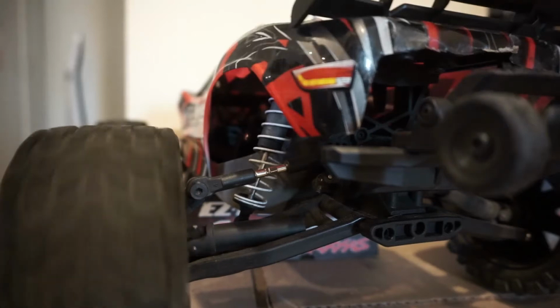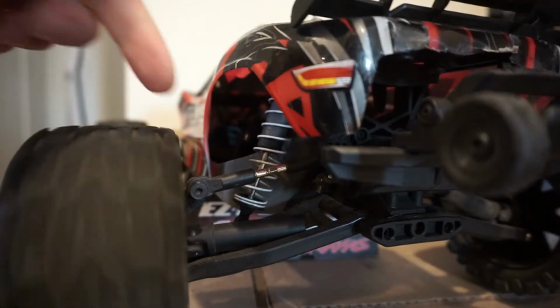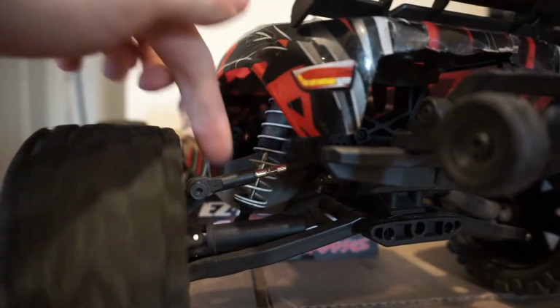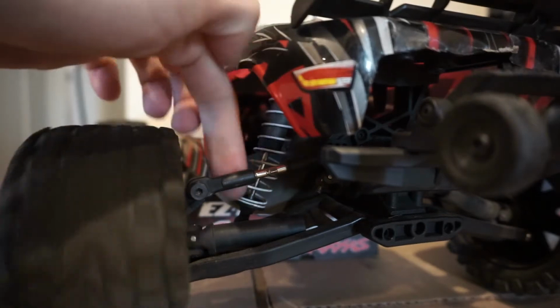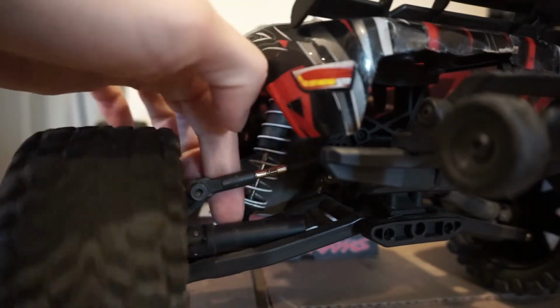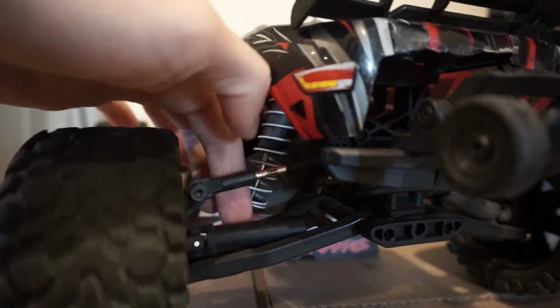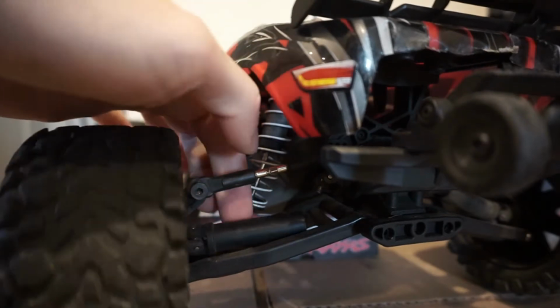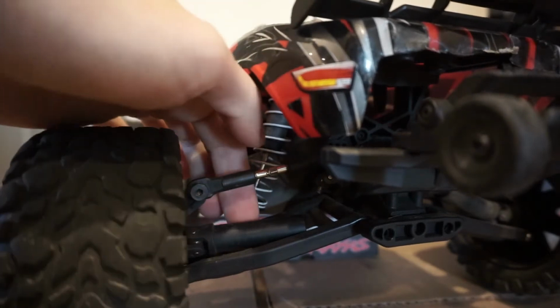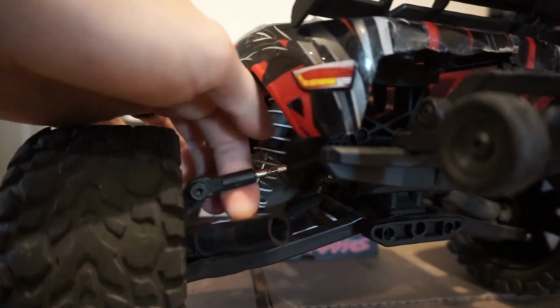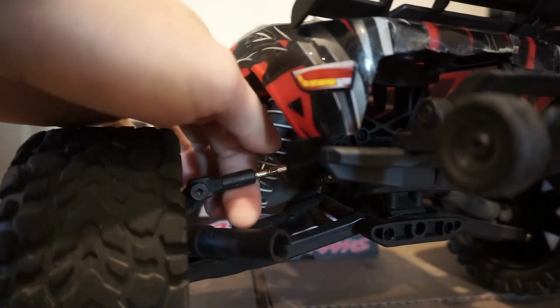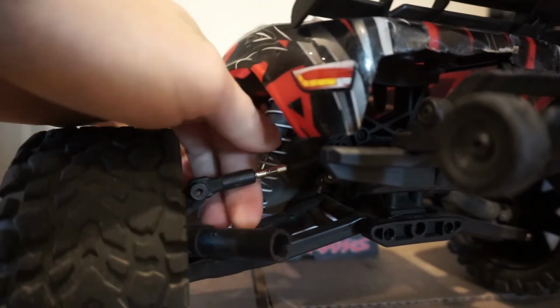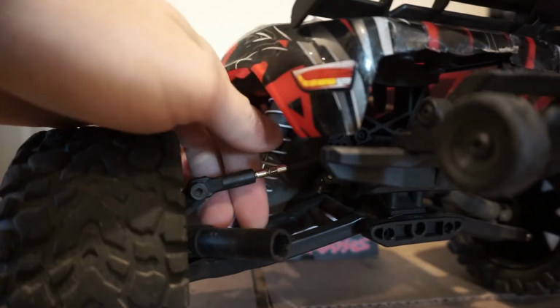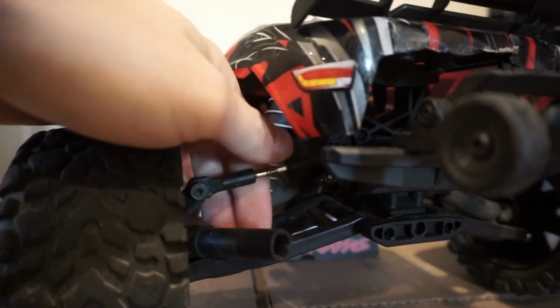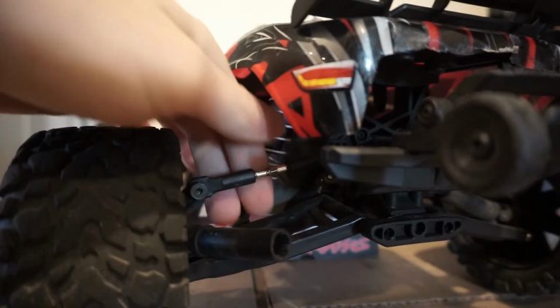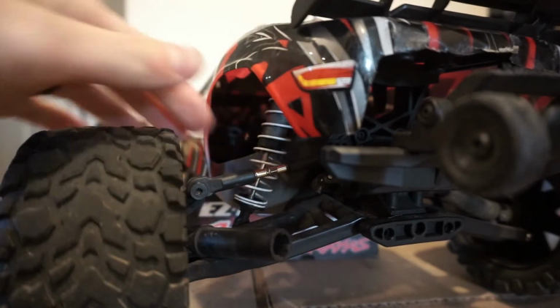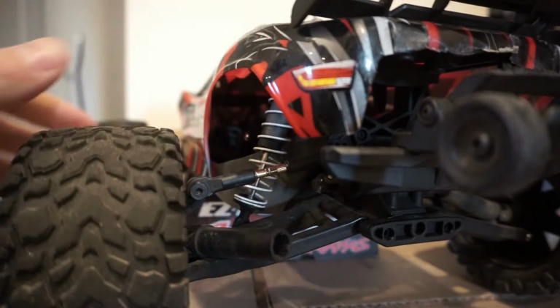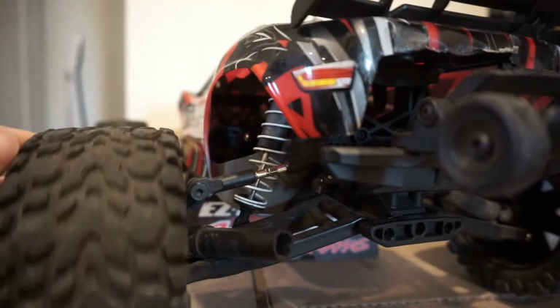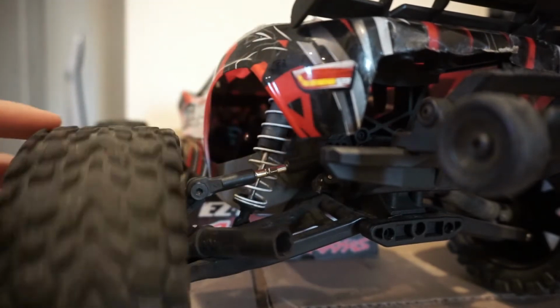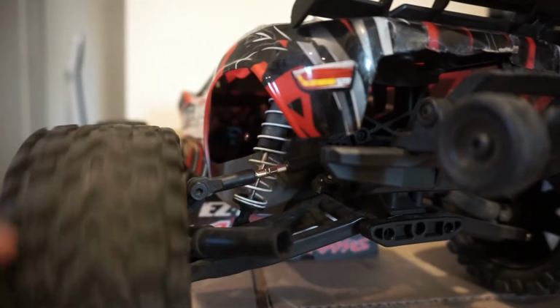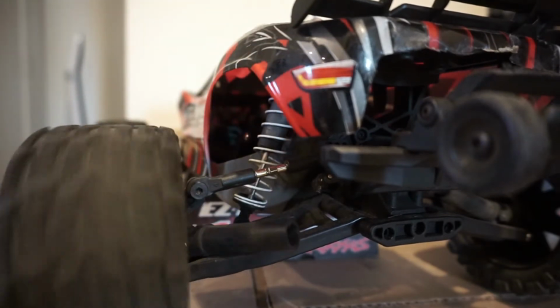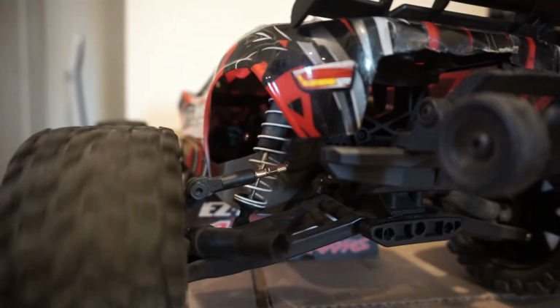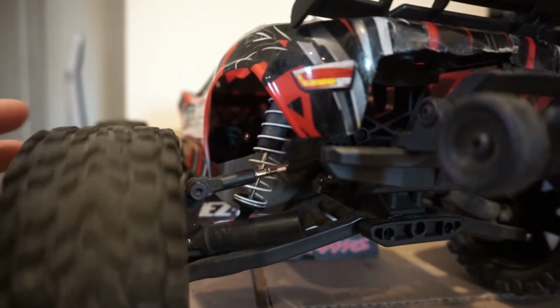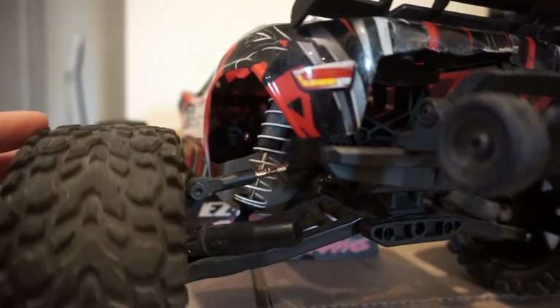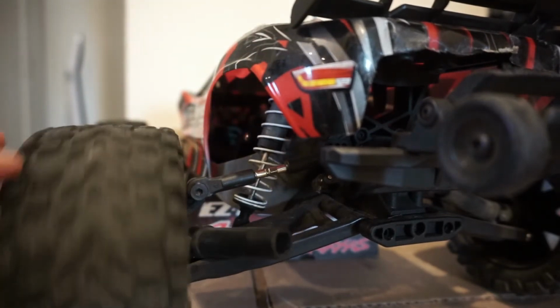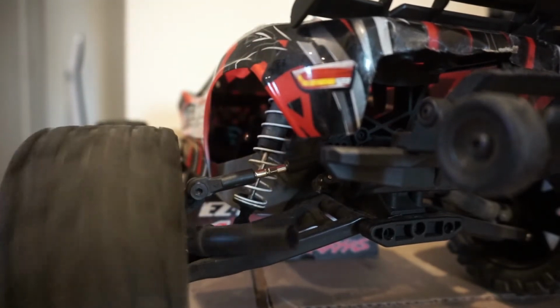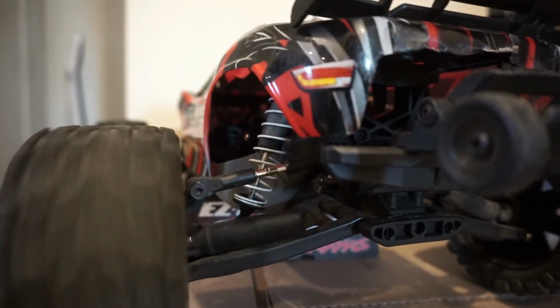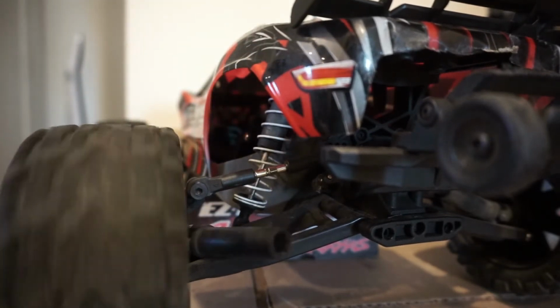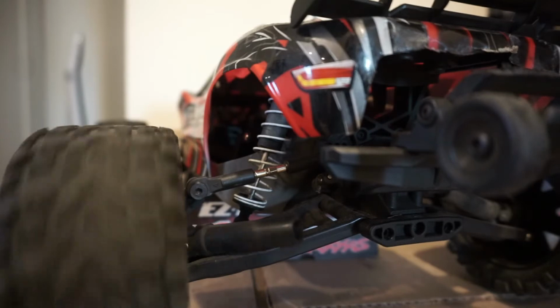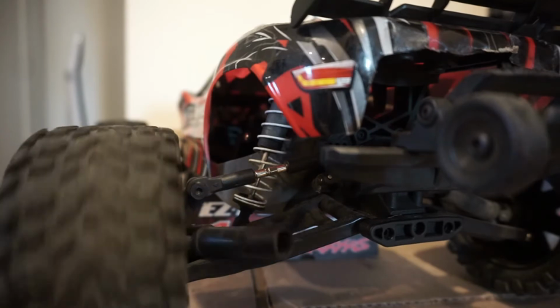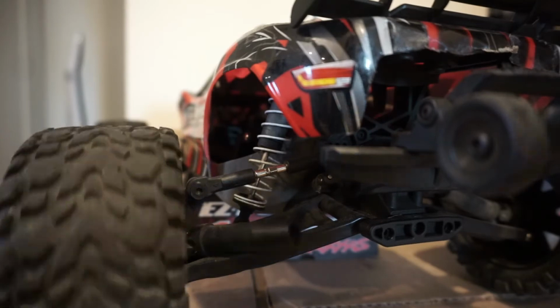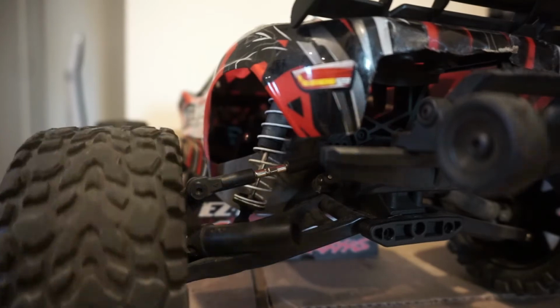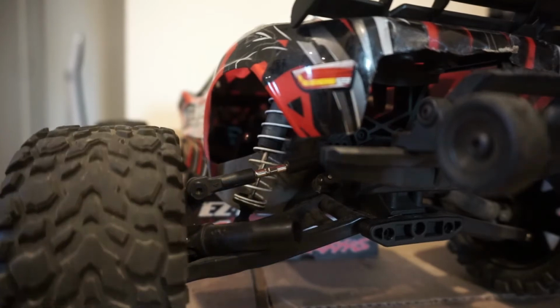Break your drive shaft? I did too. I'll show you how to replace it today on G-Reviews.